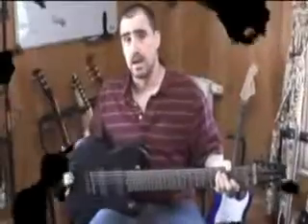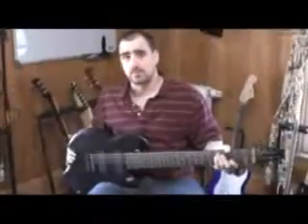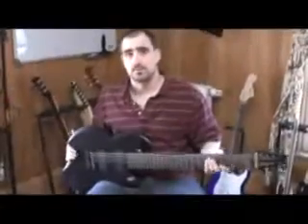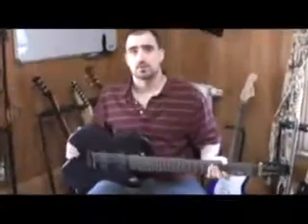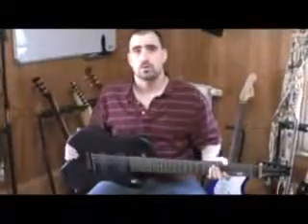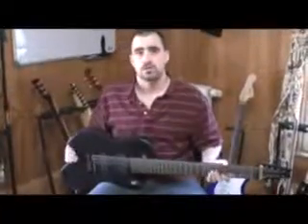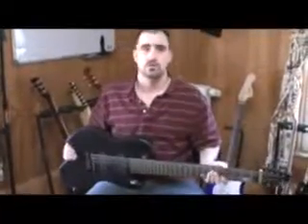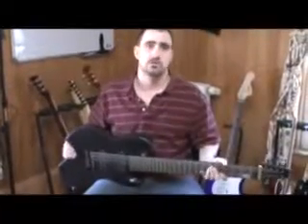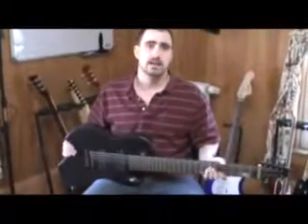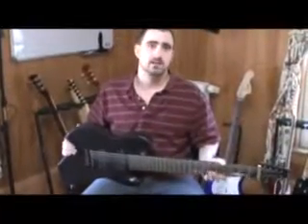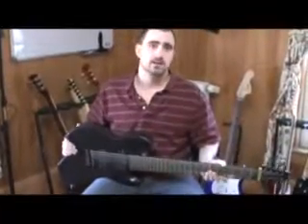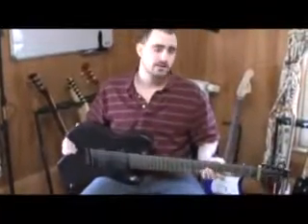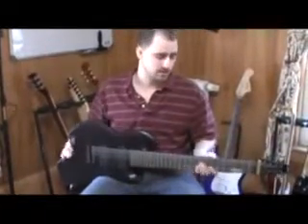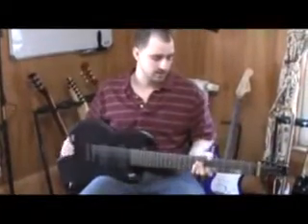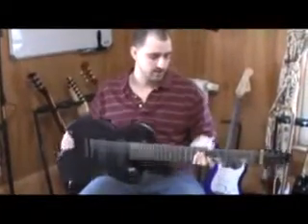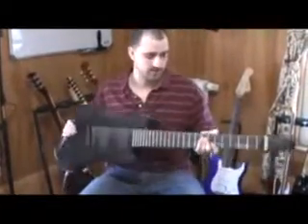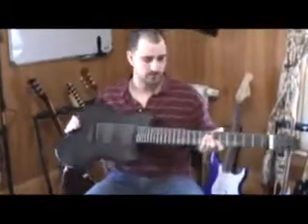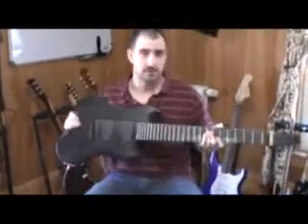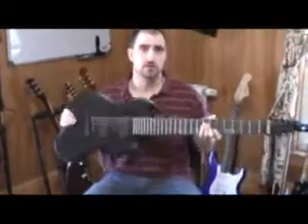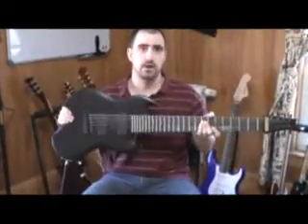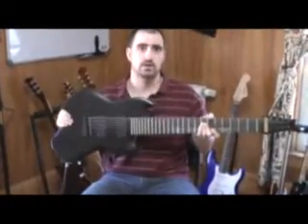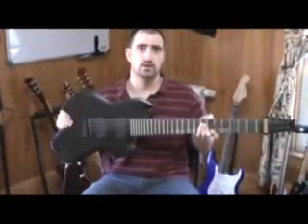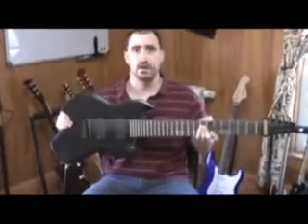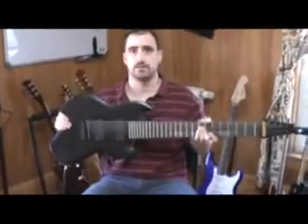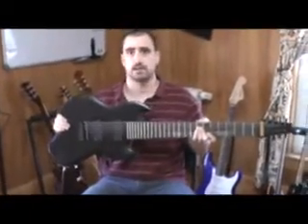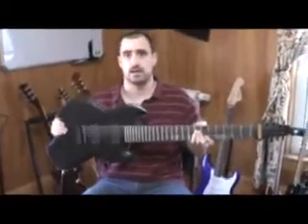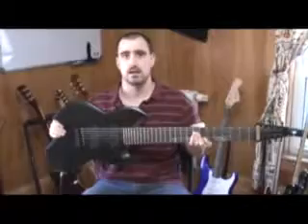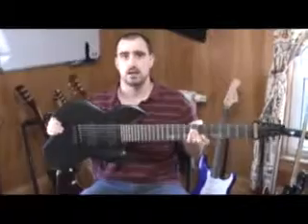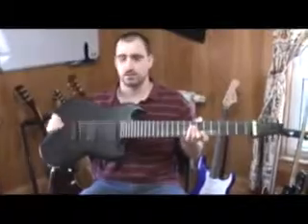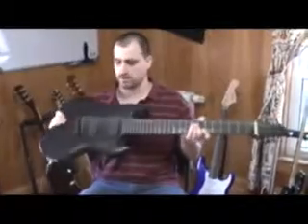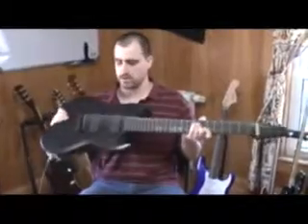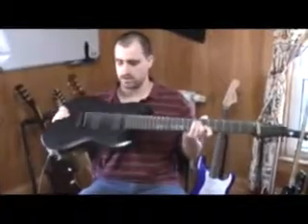Hi, I'm Tom Drinkwater from Oakland Axe Factory, and this is my latest creation, the FS8 8-String.